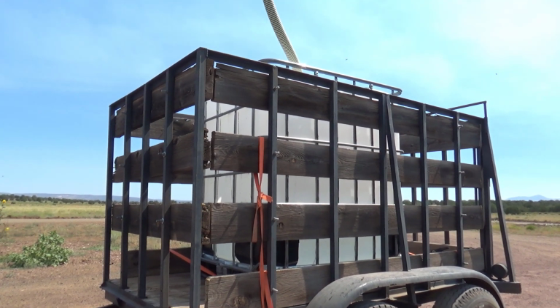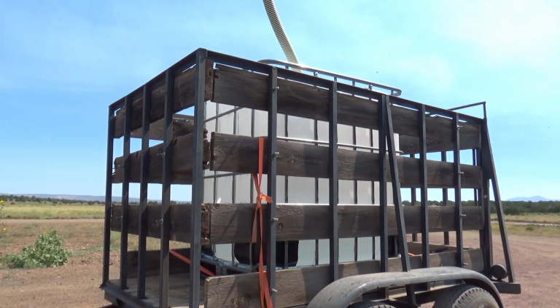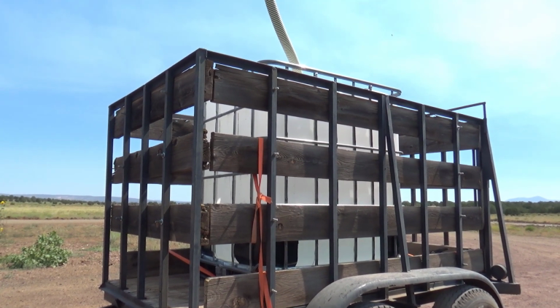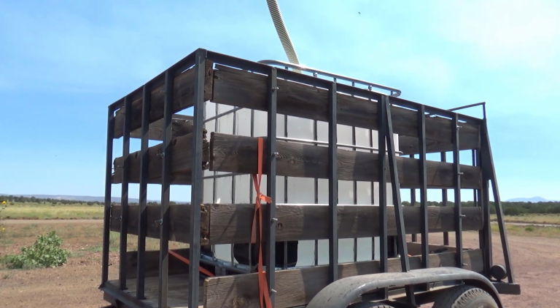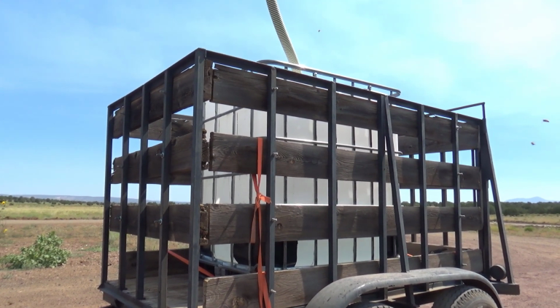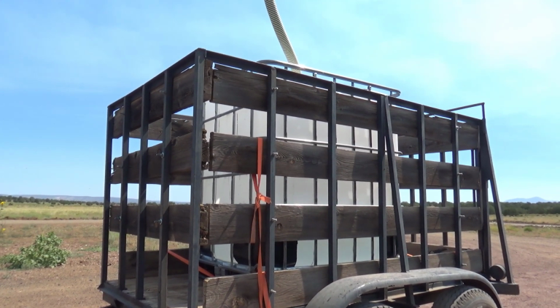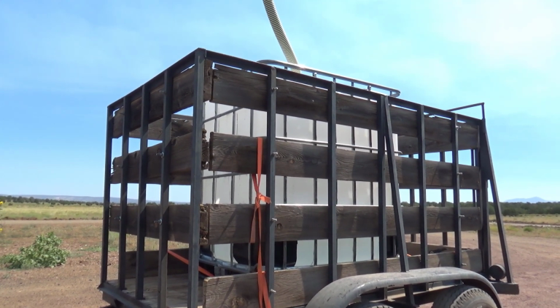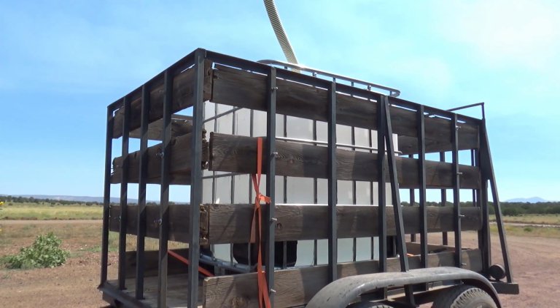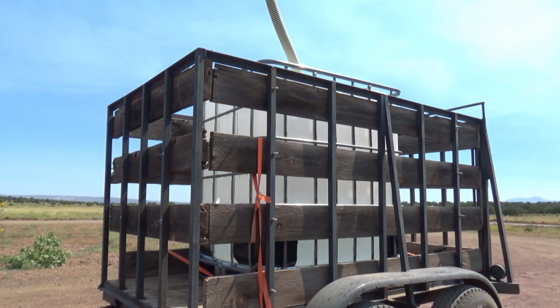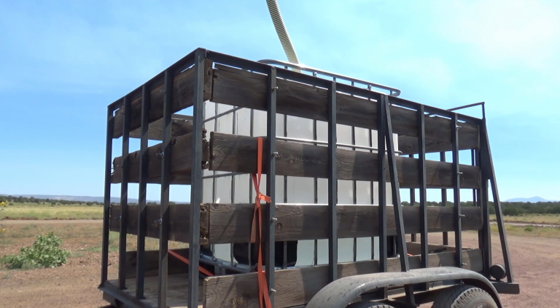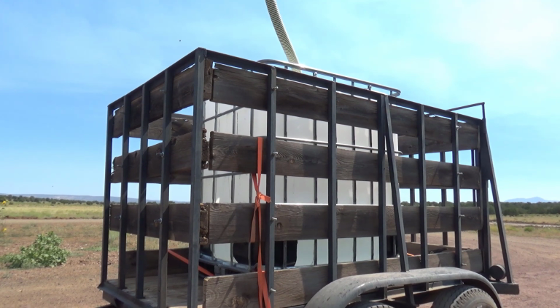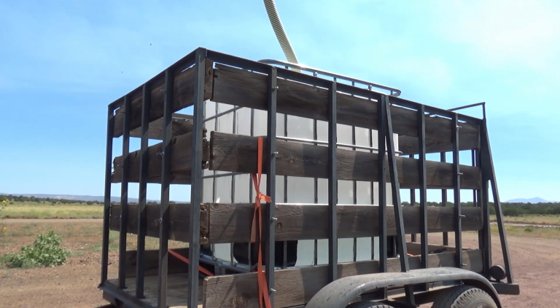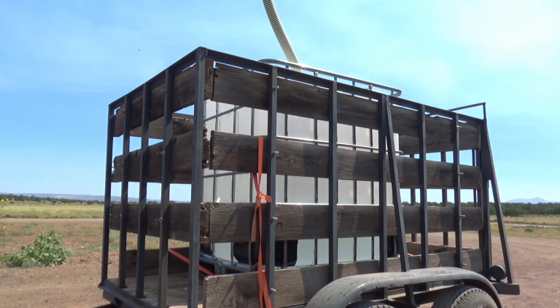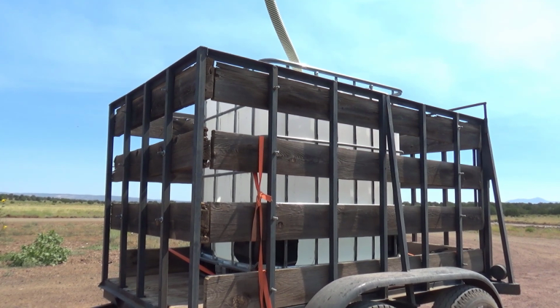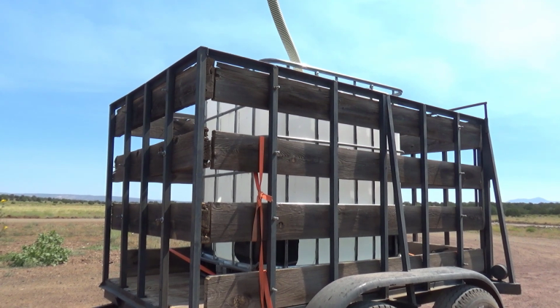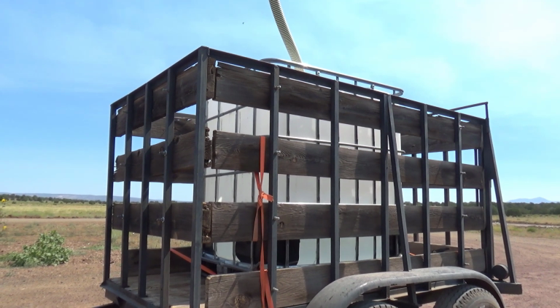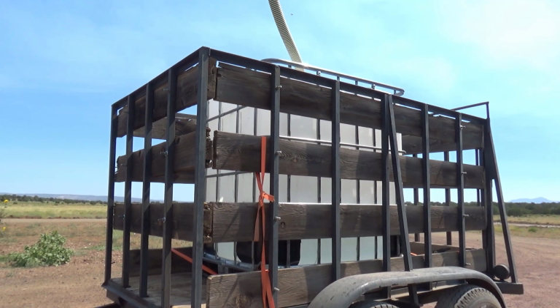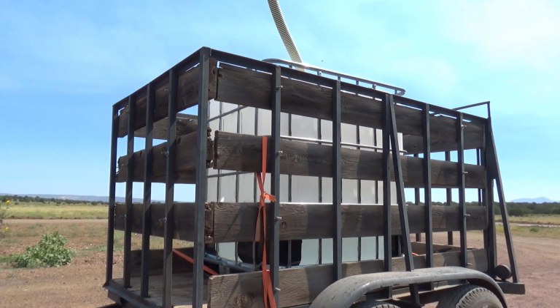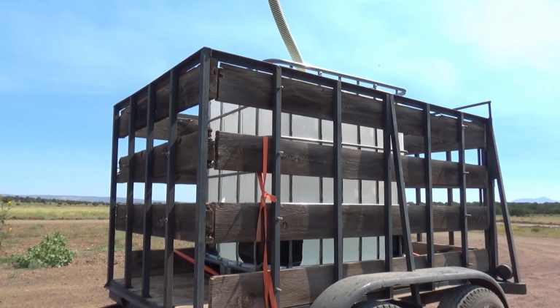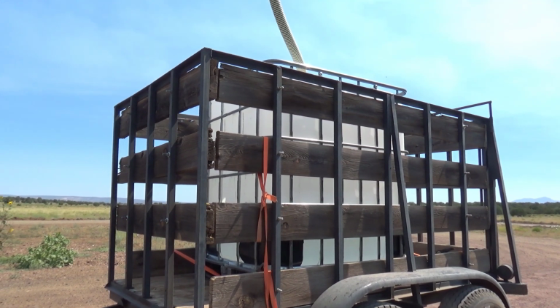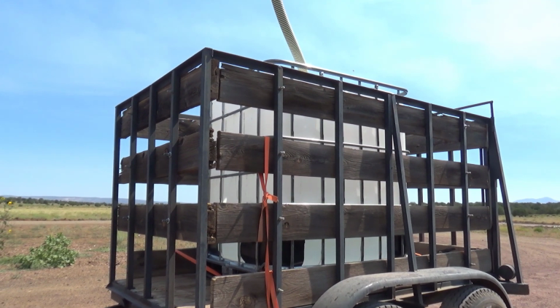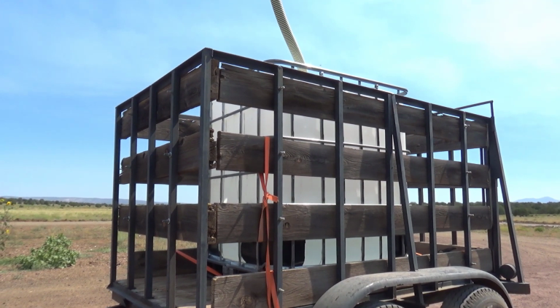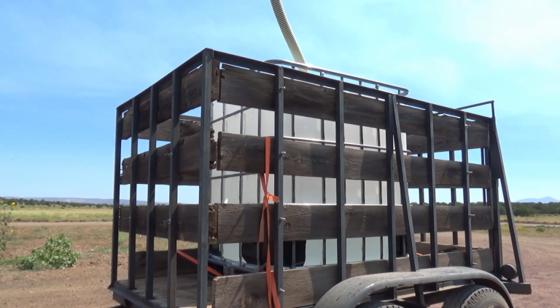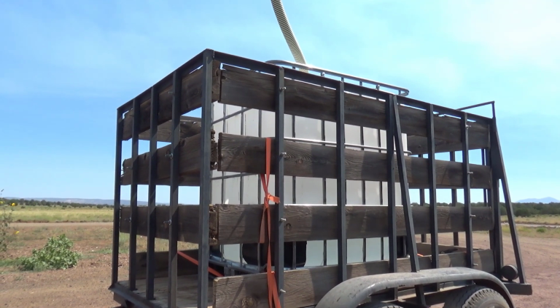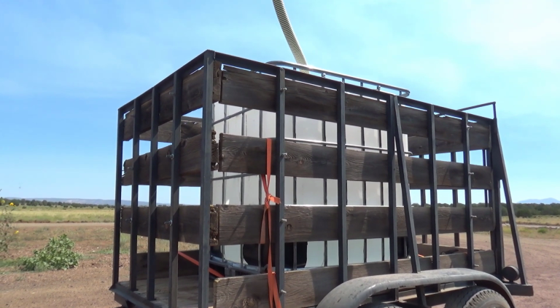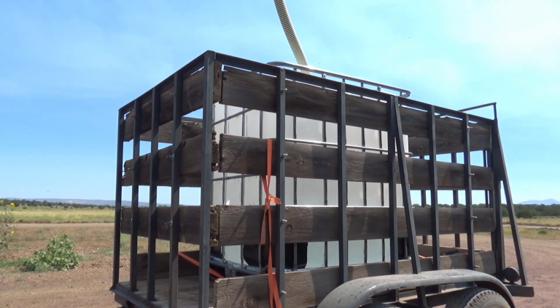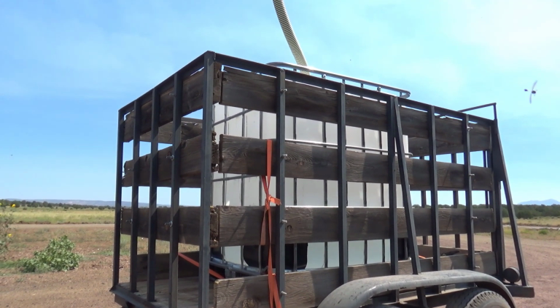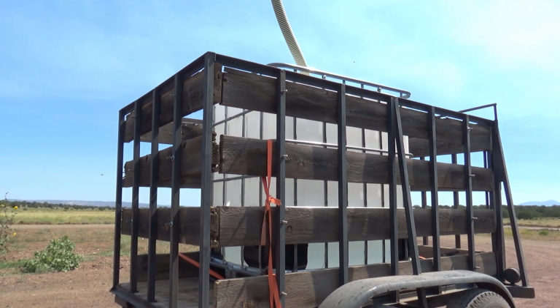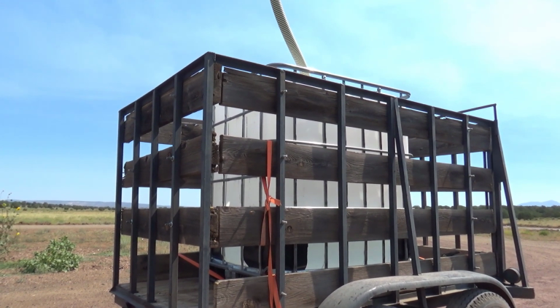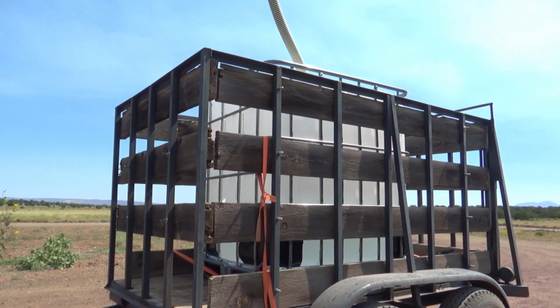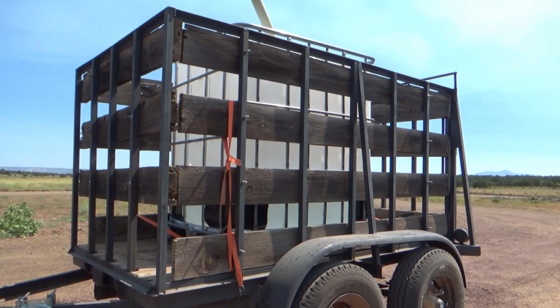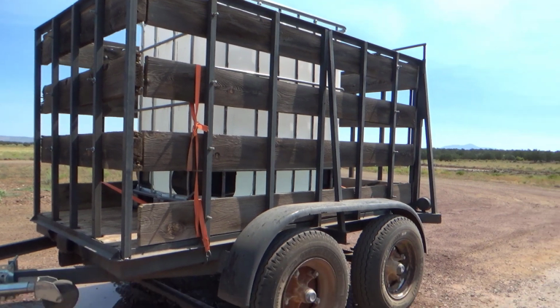We usually have water delivered by truck, but we've been having a few problems recently, so I'm hauling water.